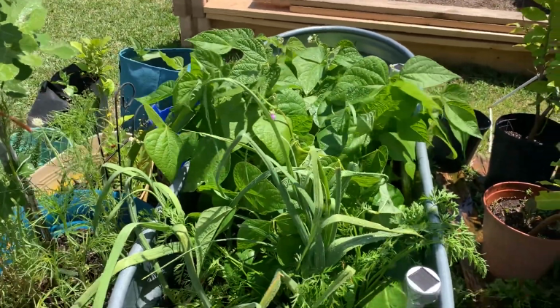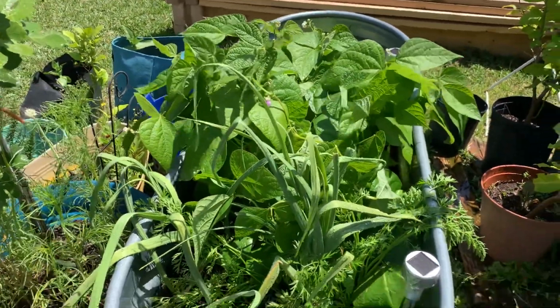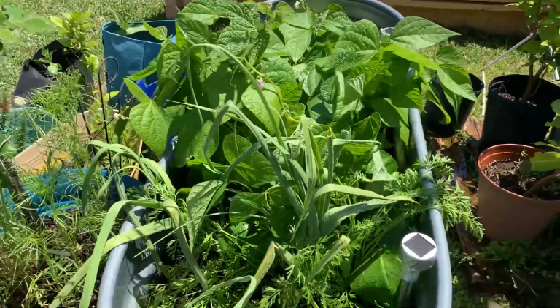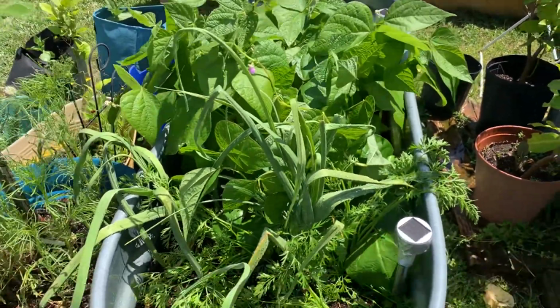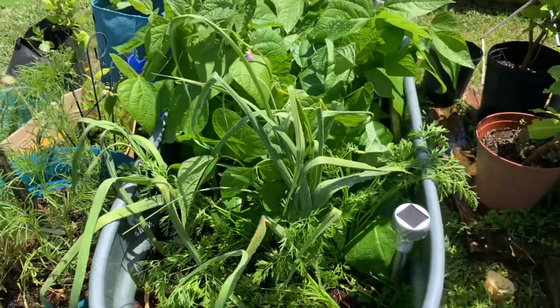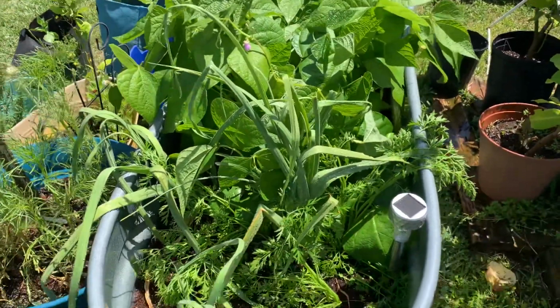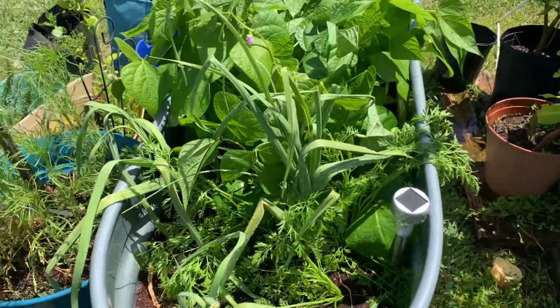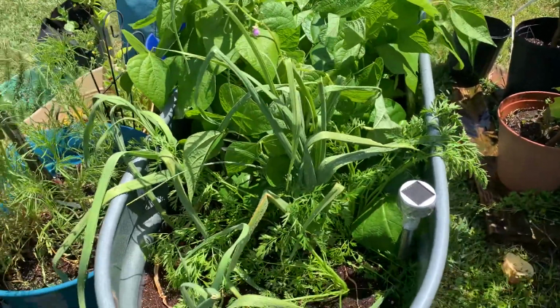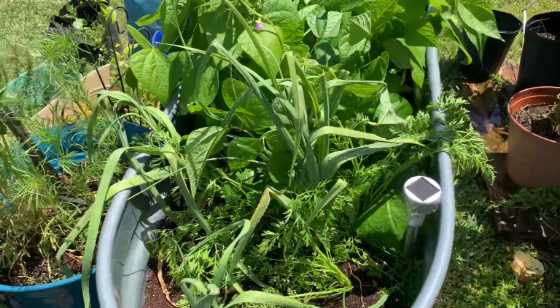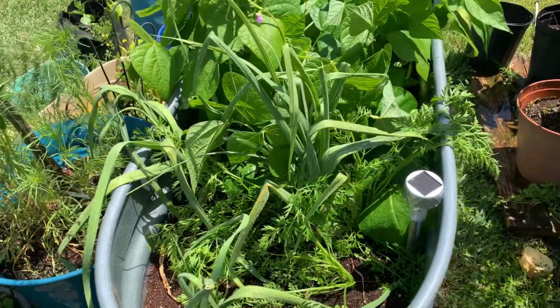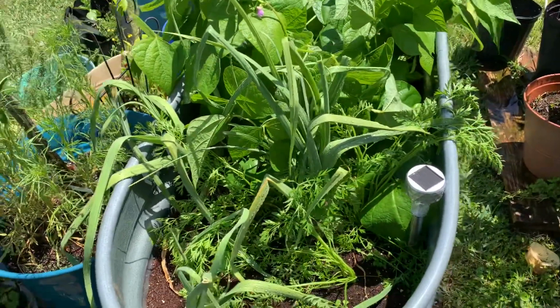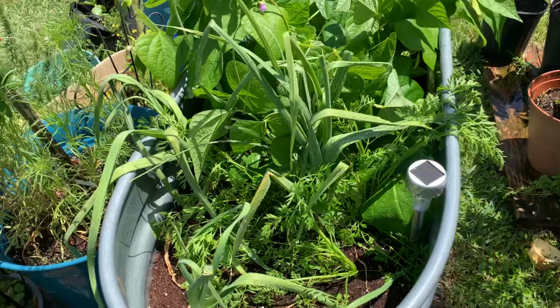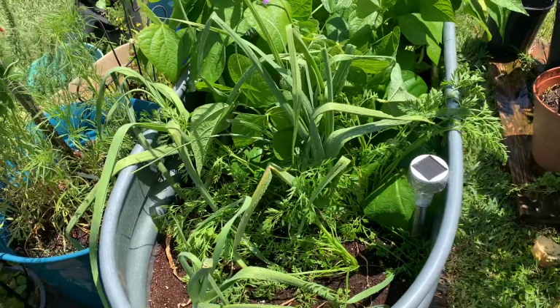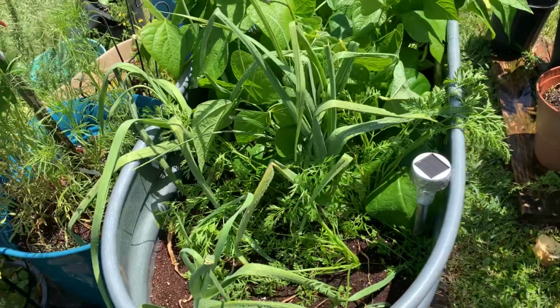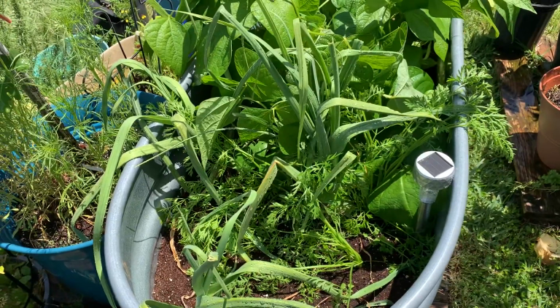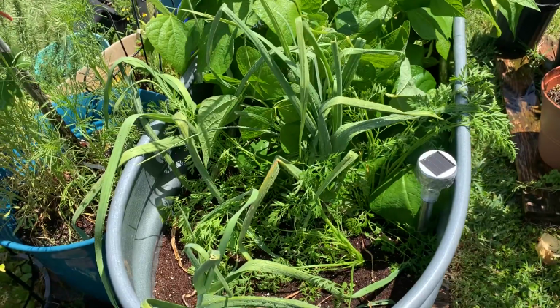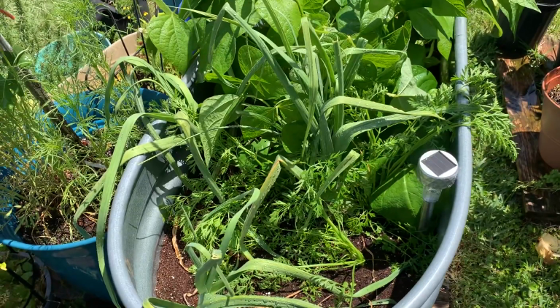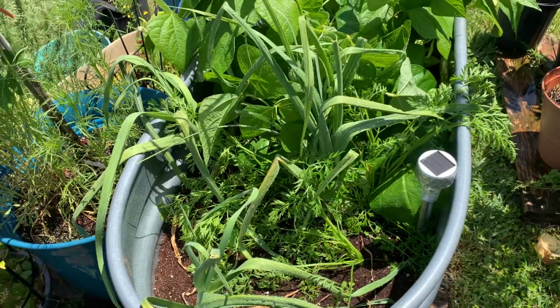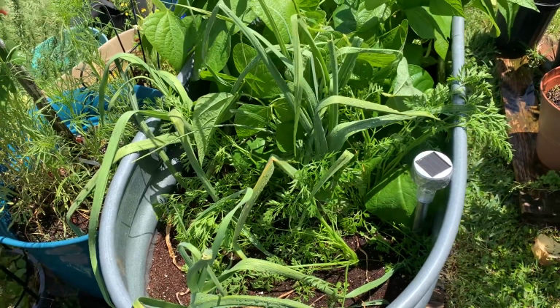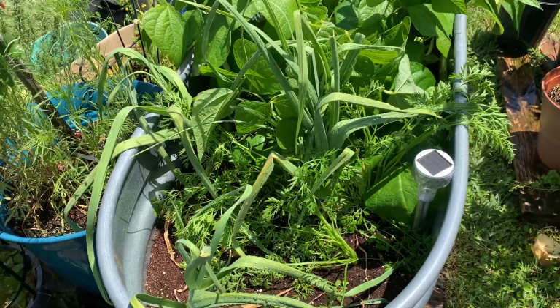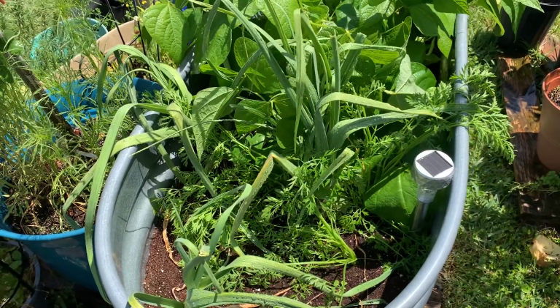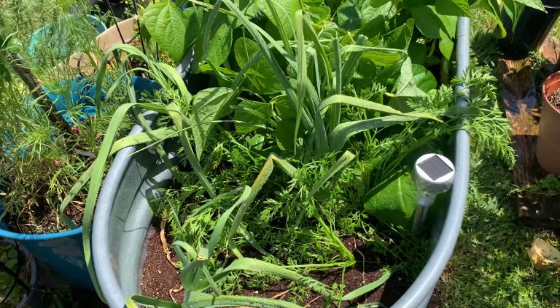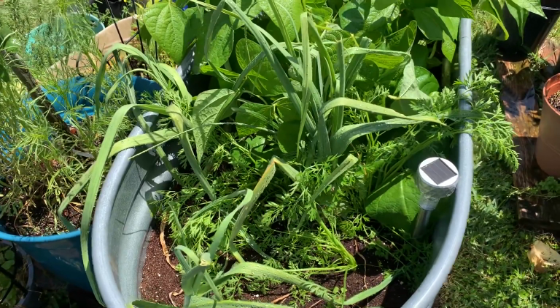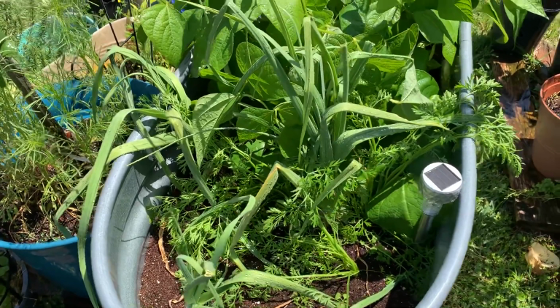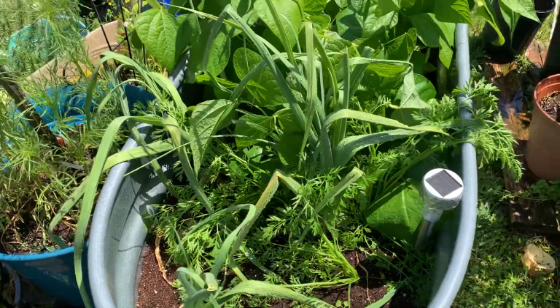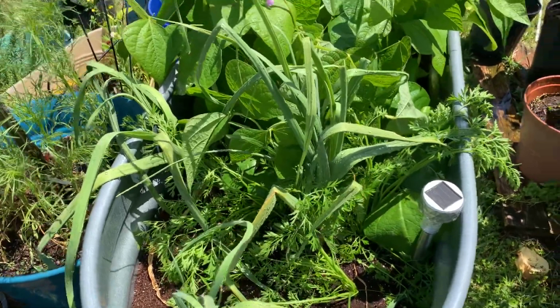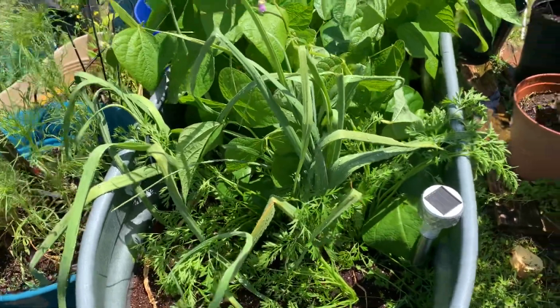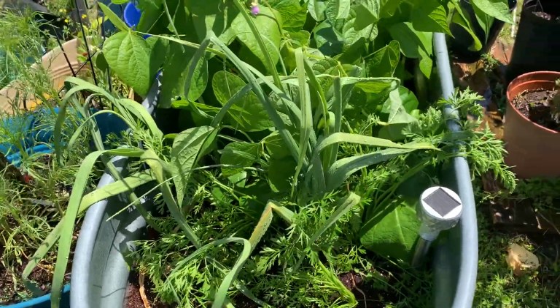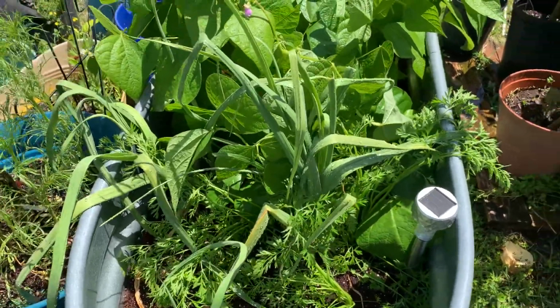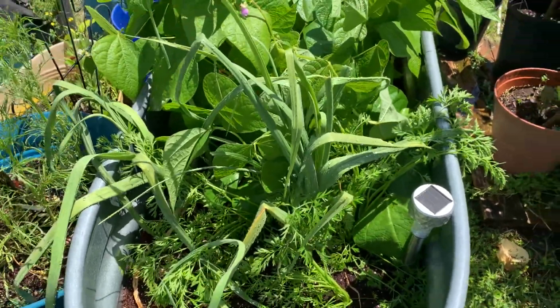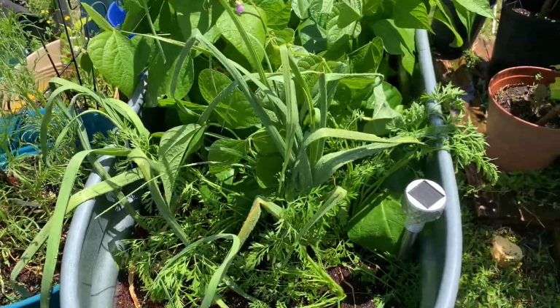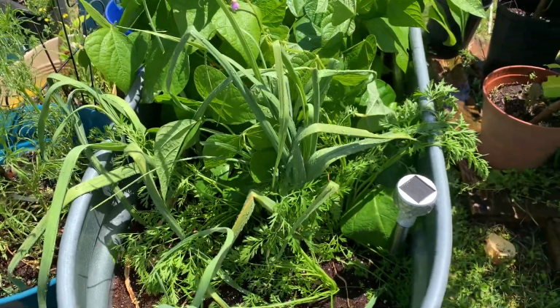All right, everybody. Welcome back to Morris Family Studio. I was out here watering.